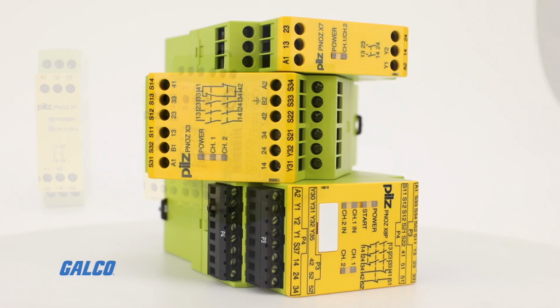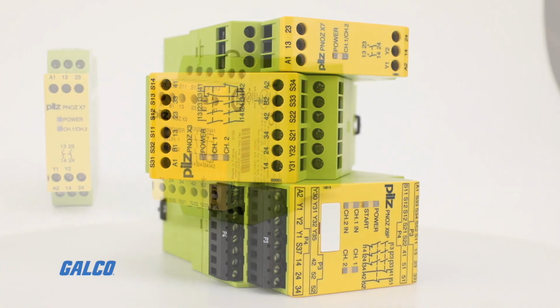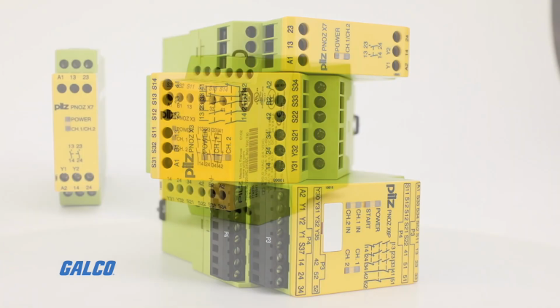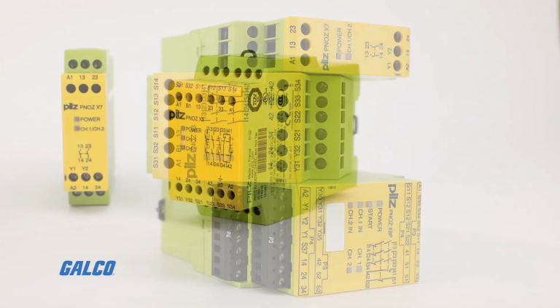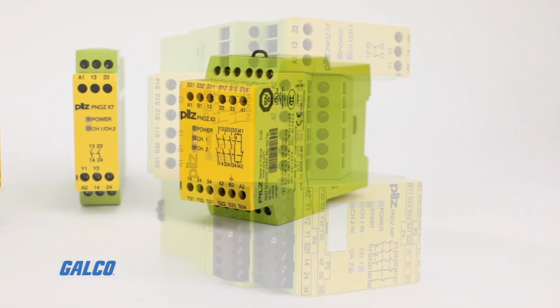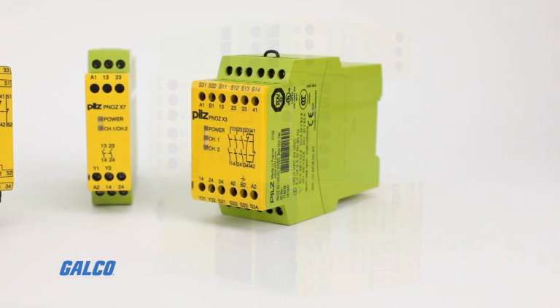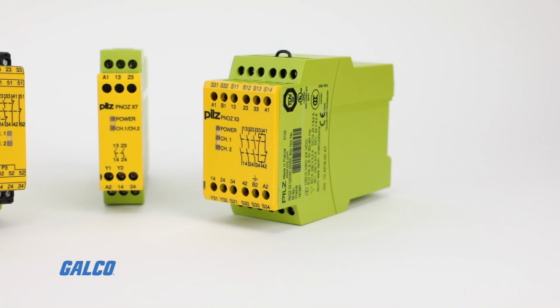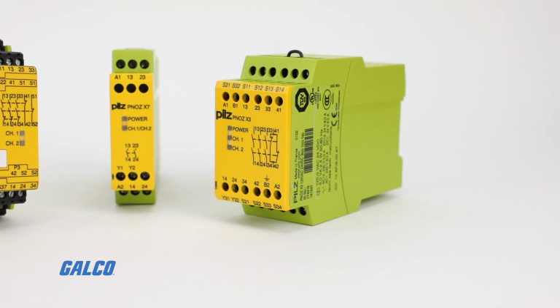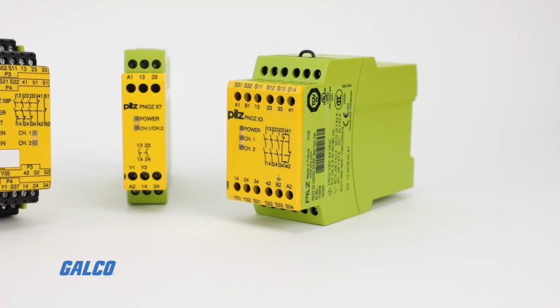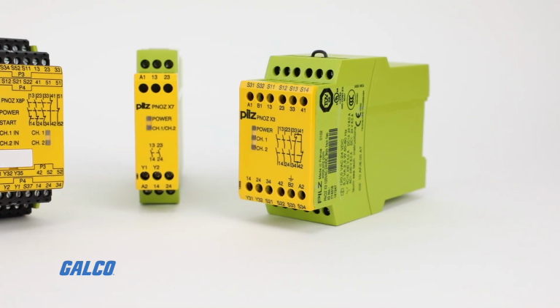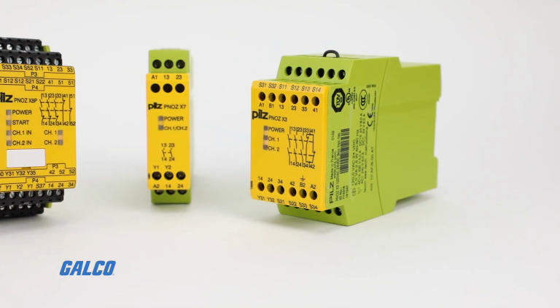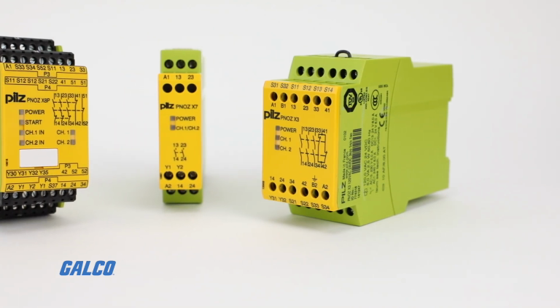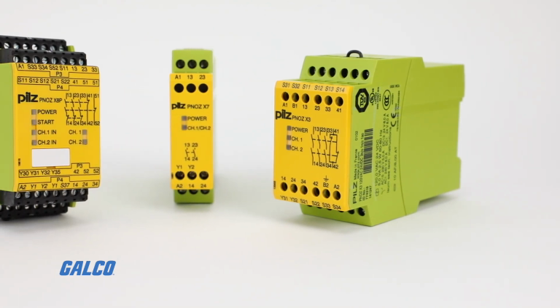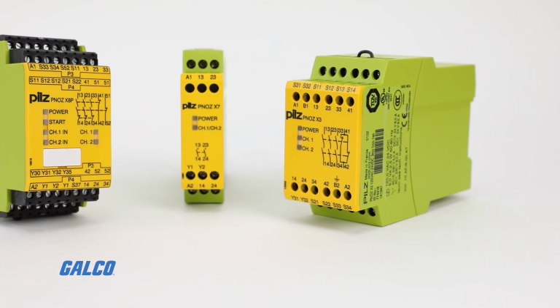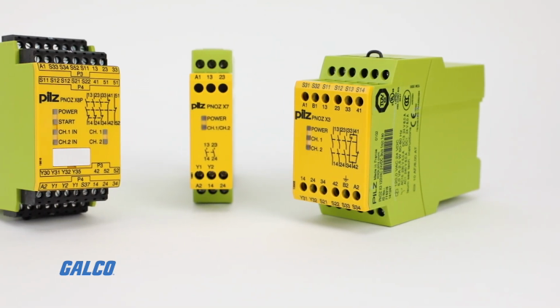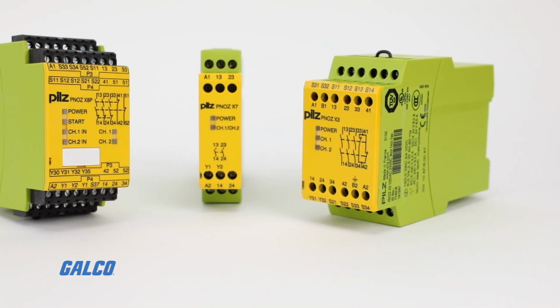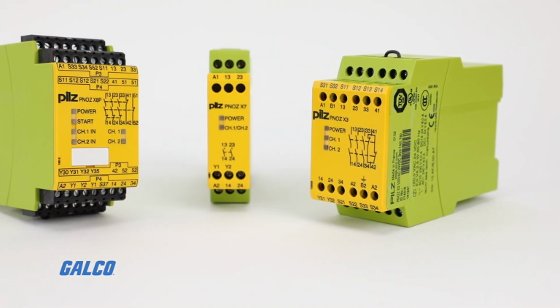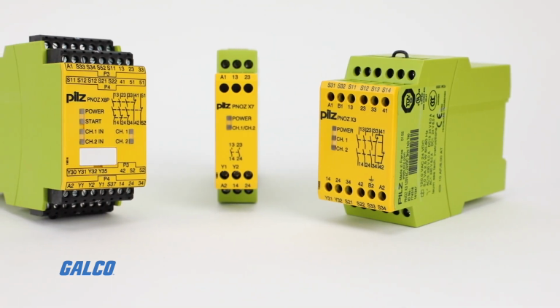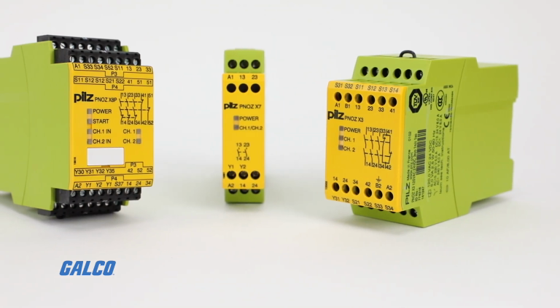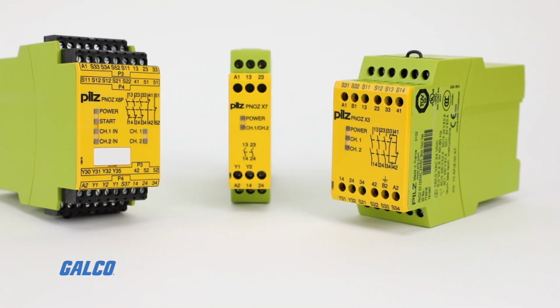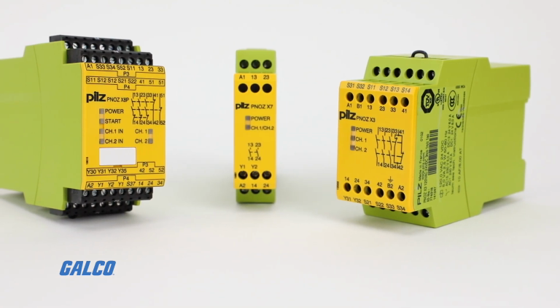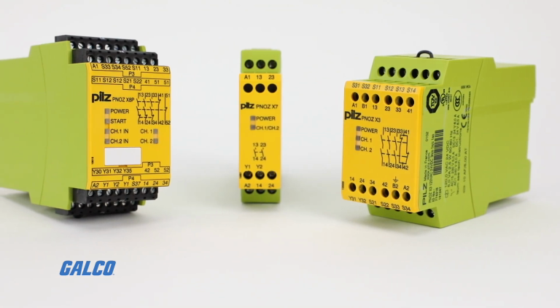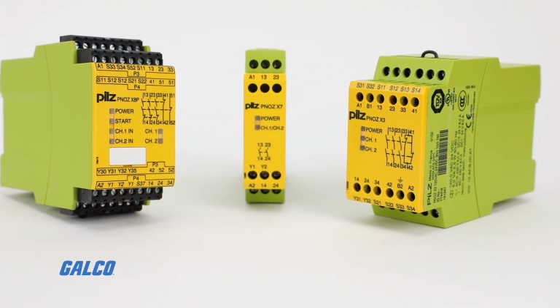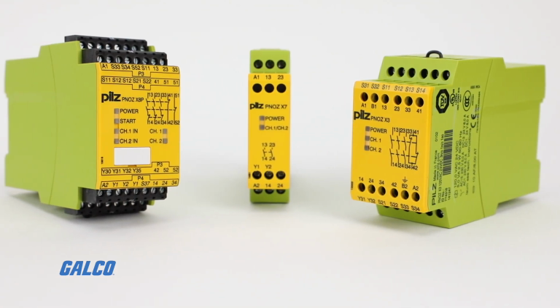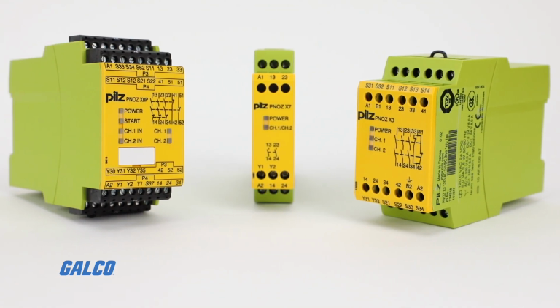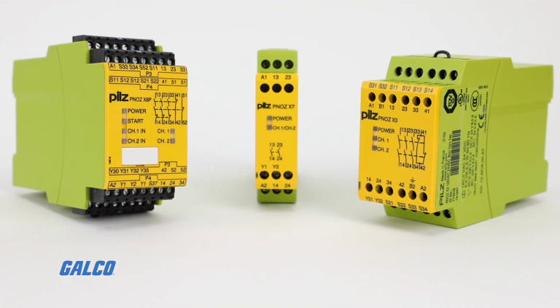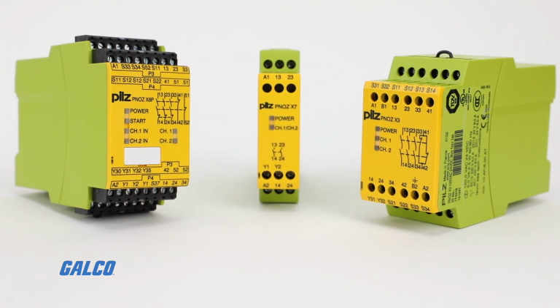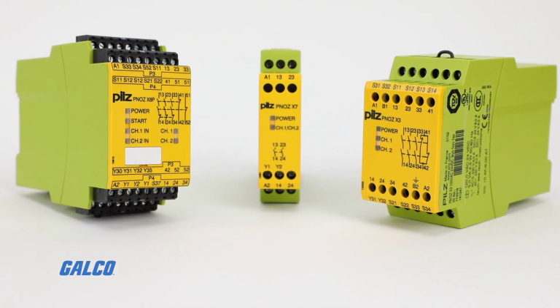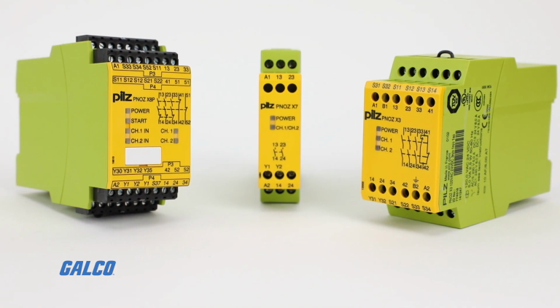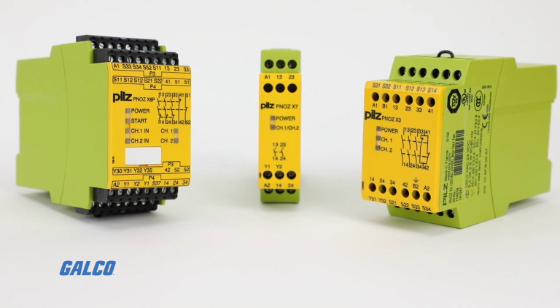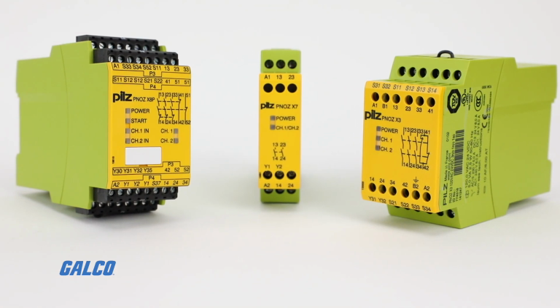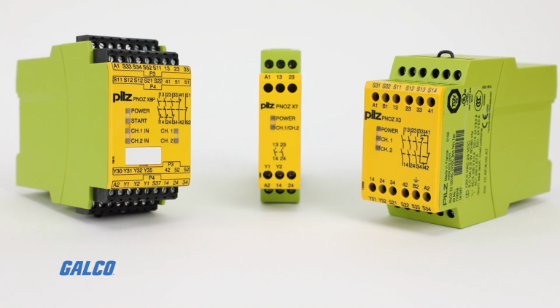To learn more about the PNAS X safety relay, visit galco.com.